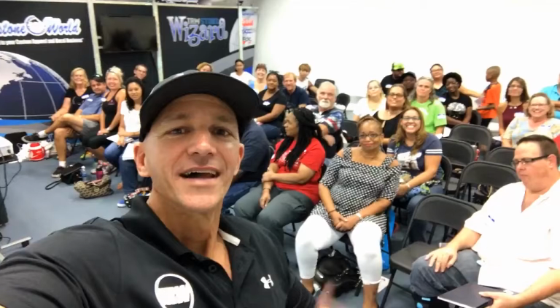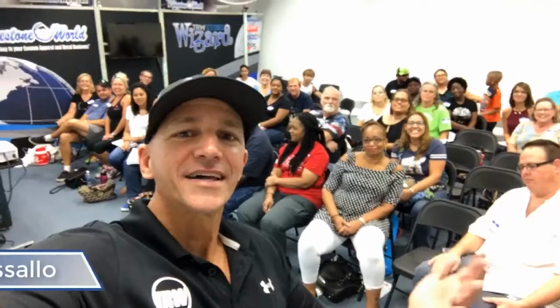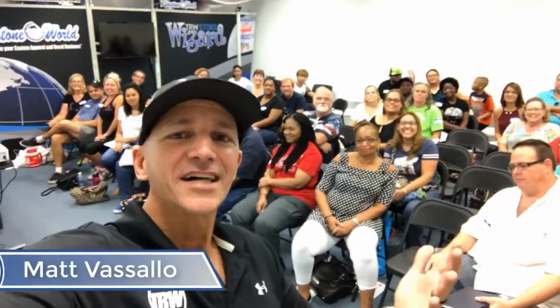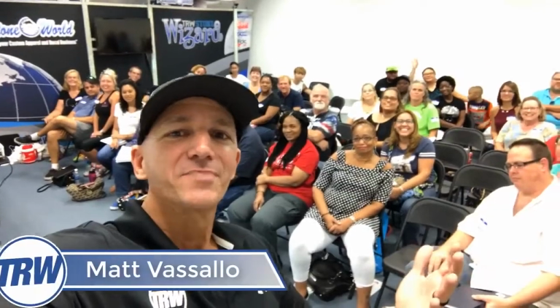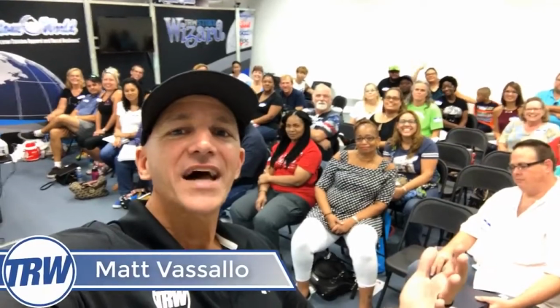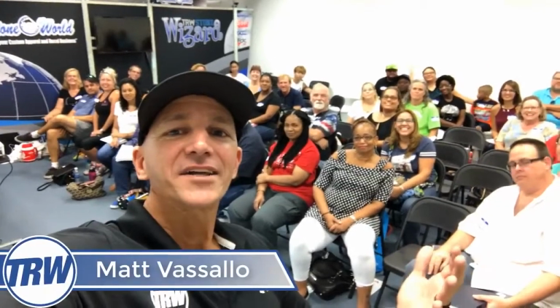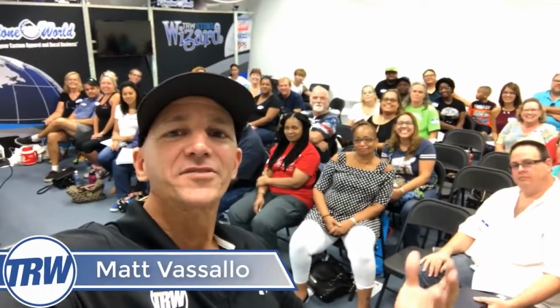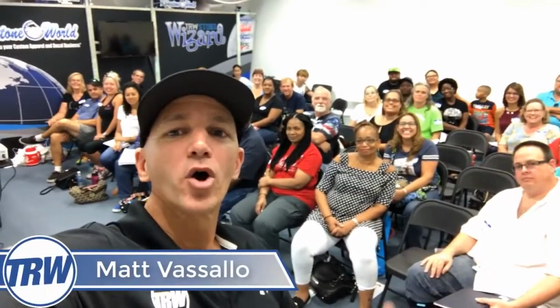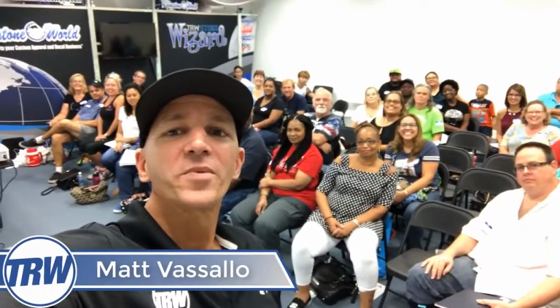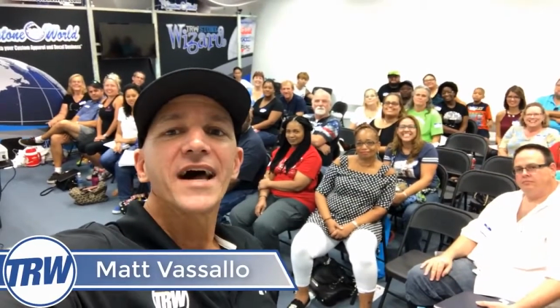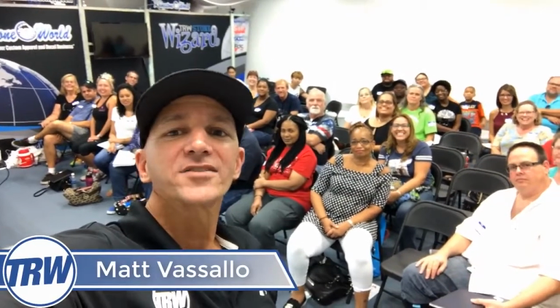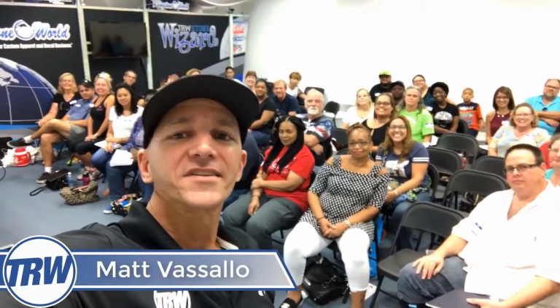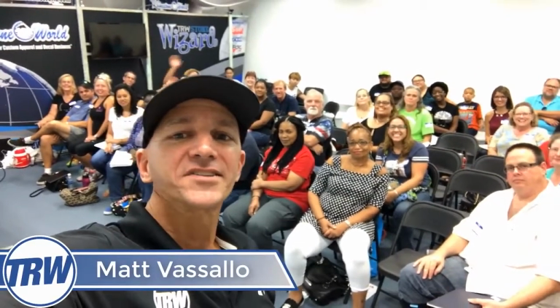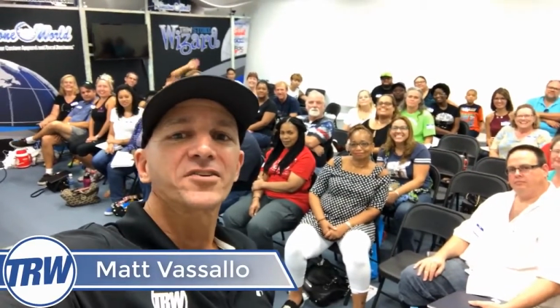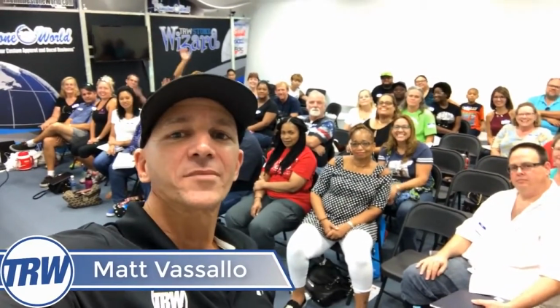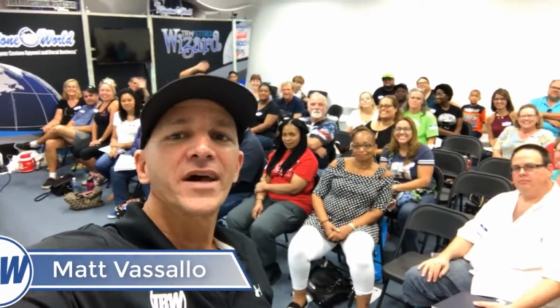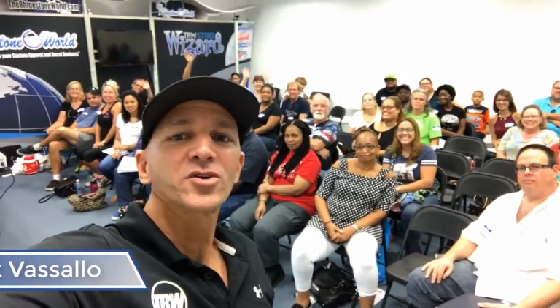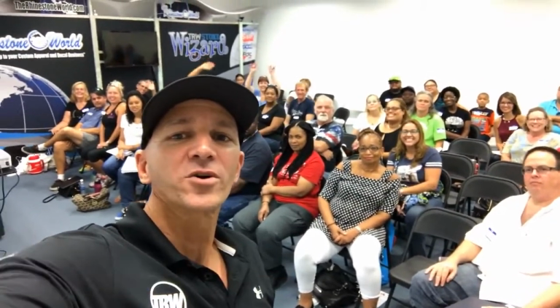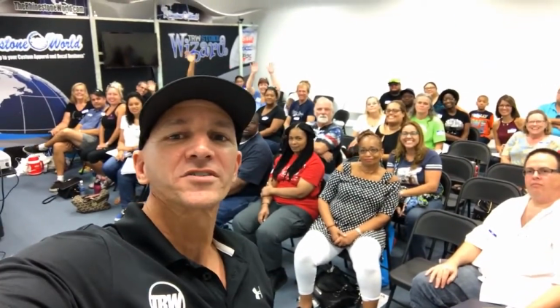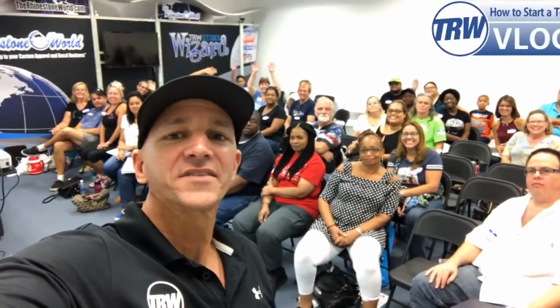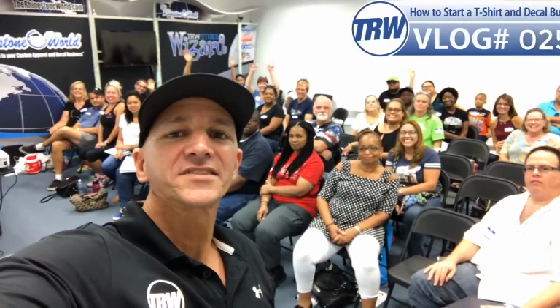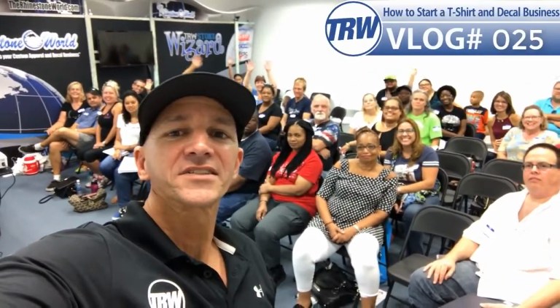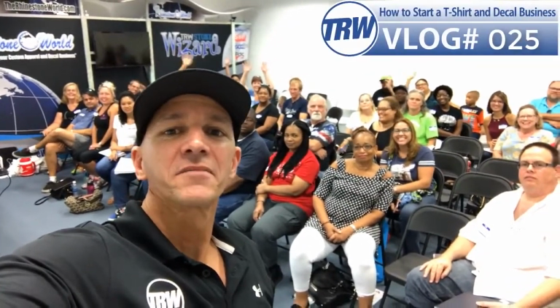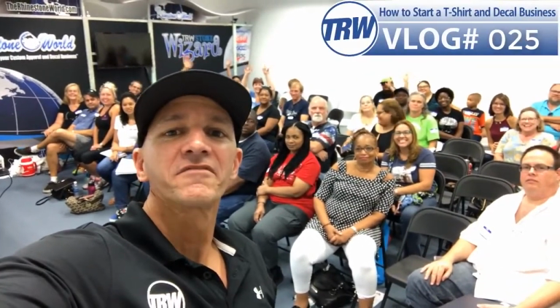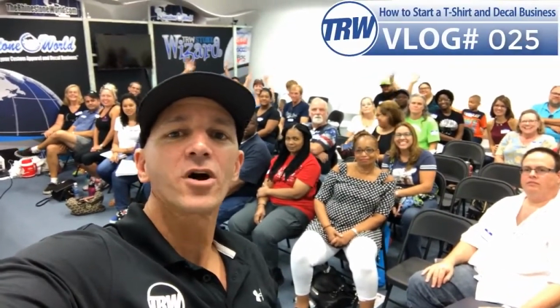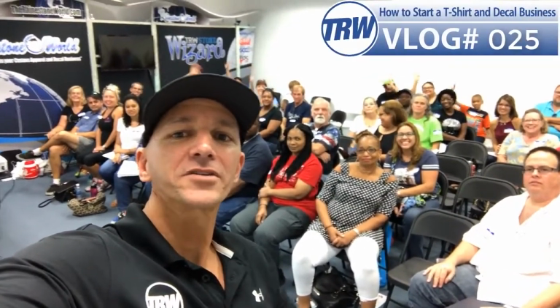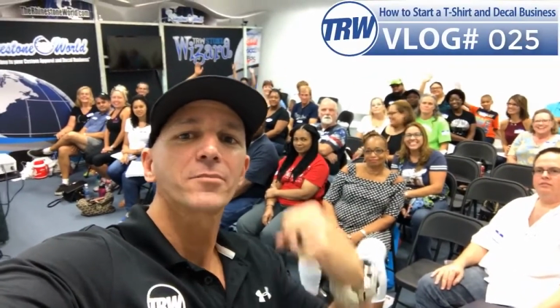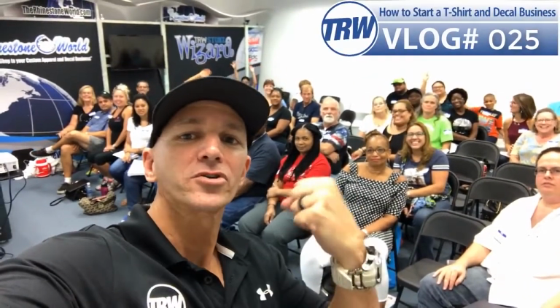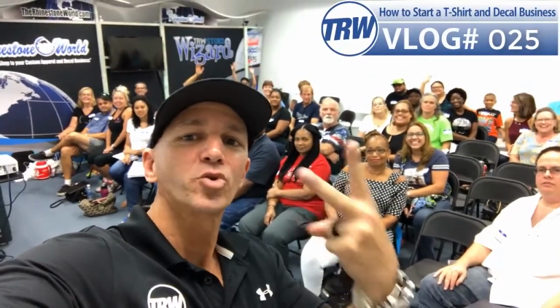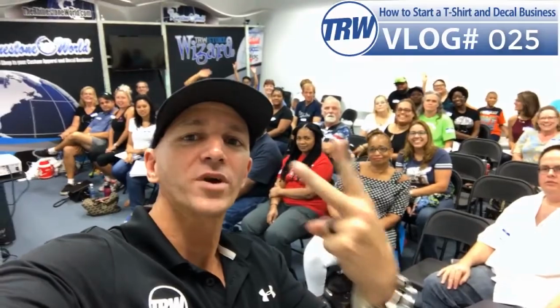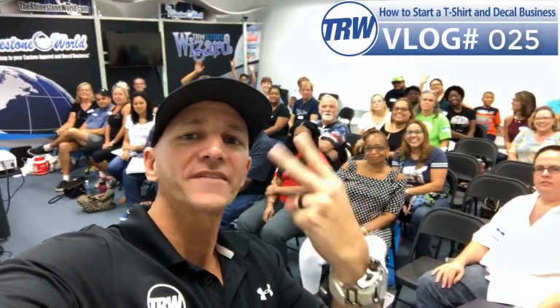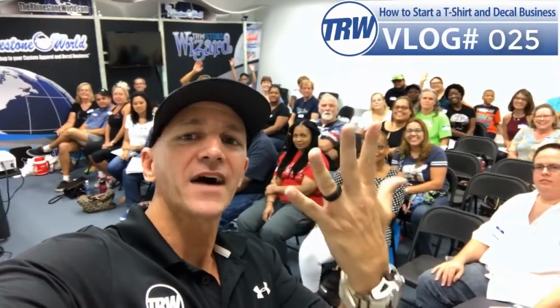Hey guys, Matt here at the open house at the TRW headquarters, and this is vlog number 25.